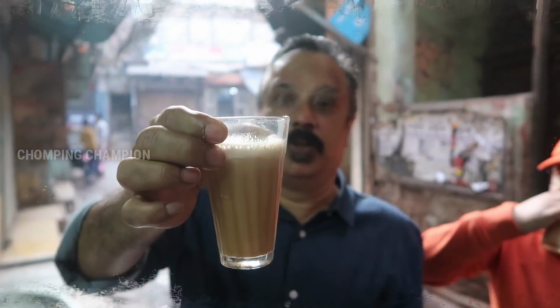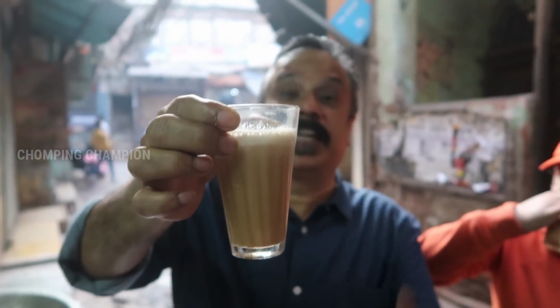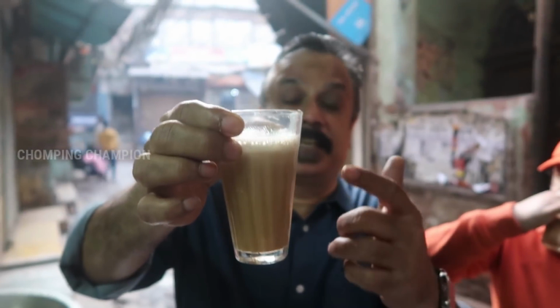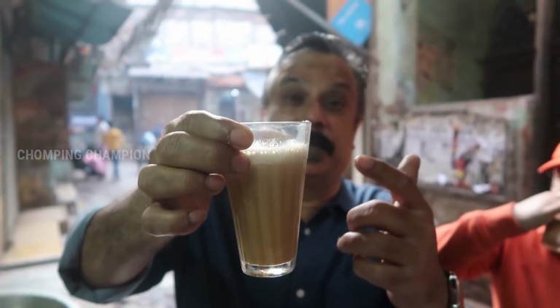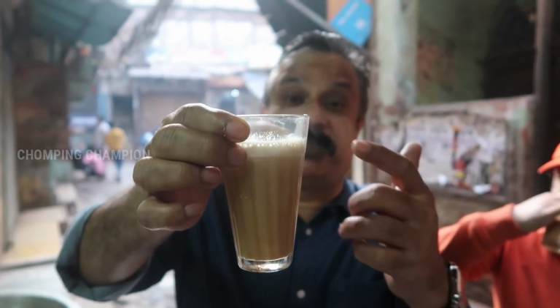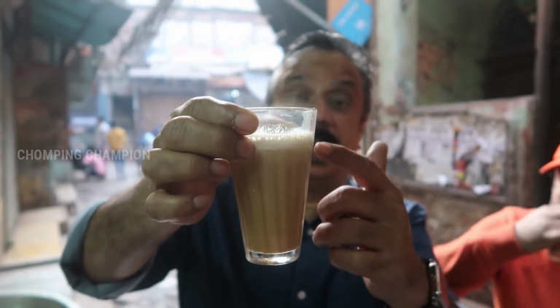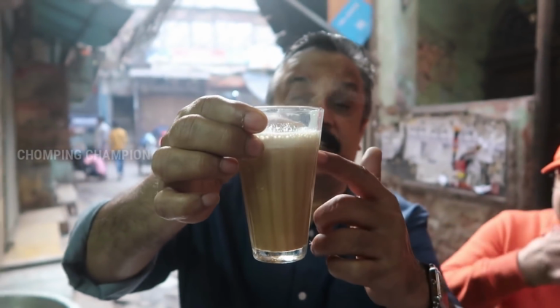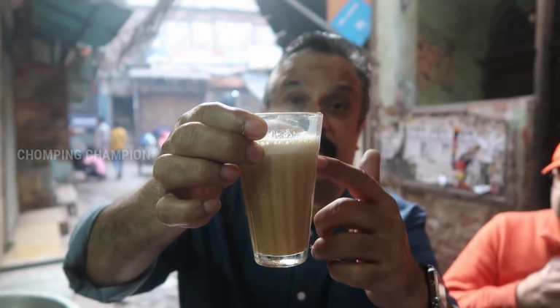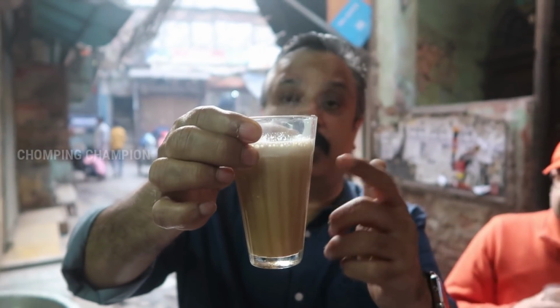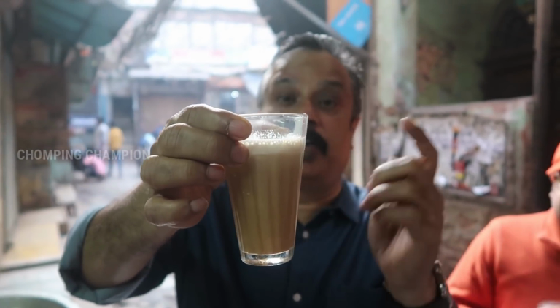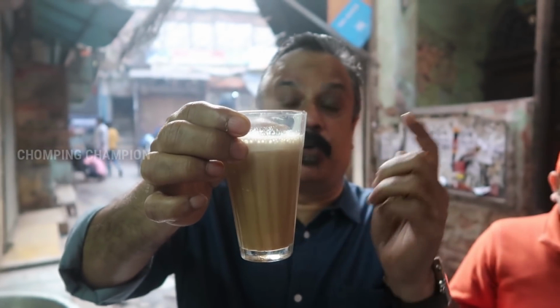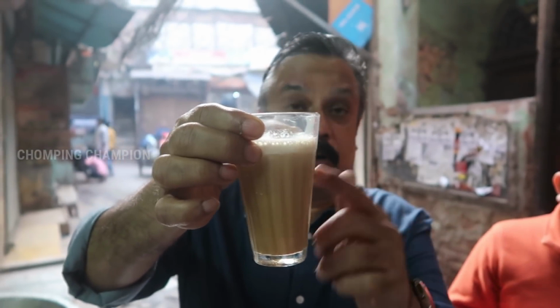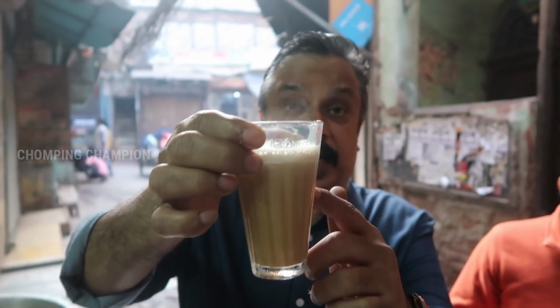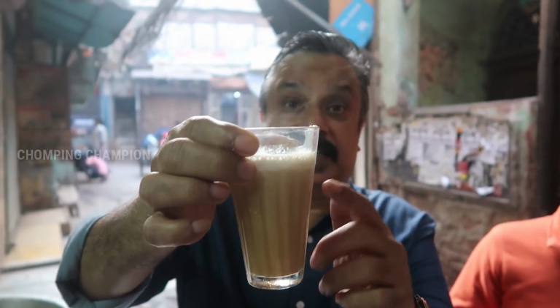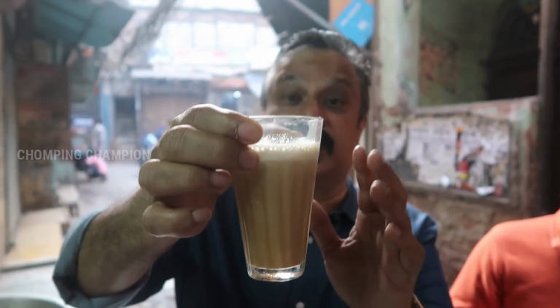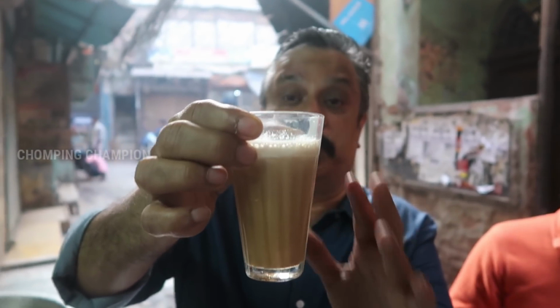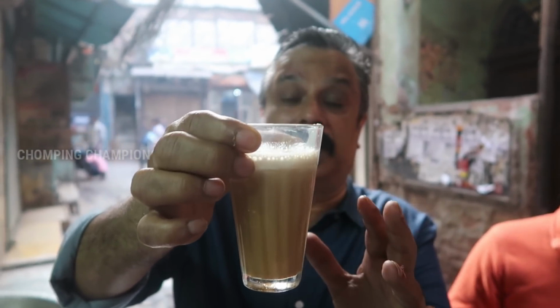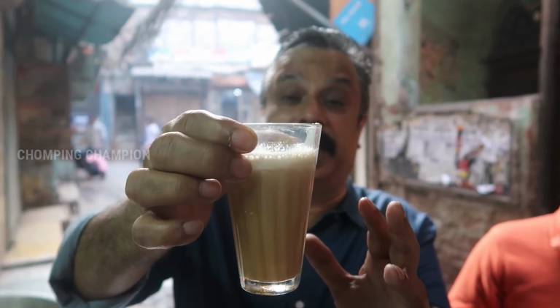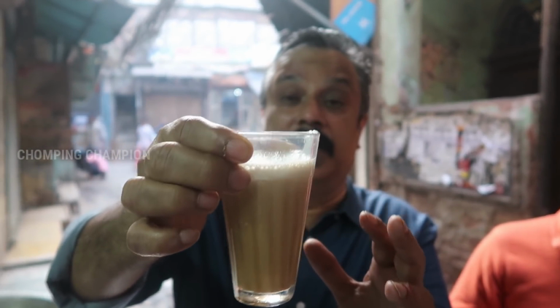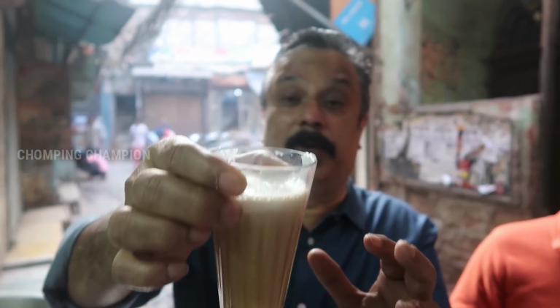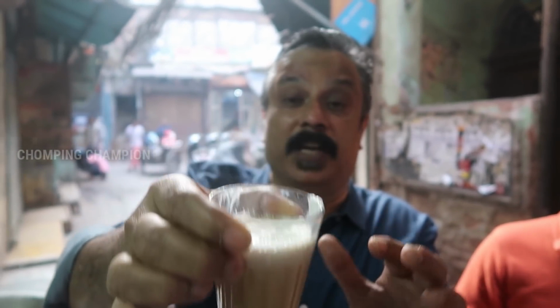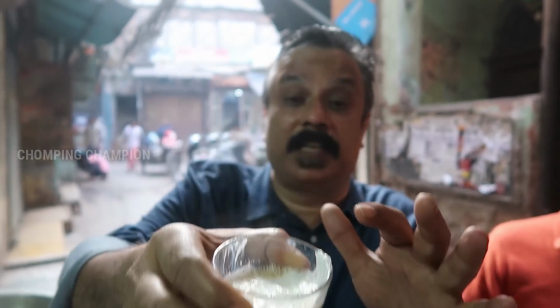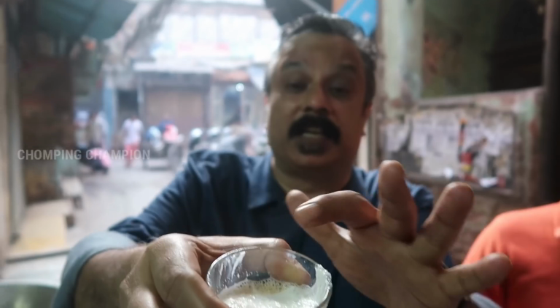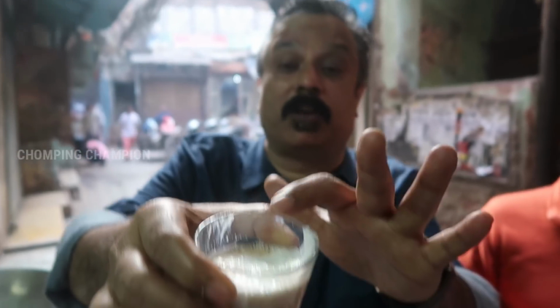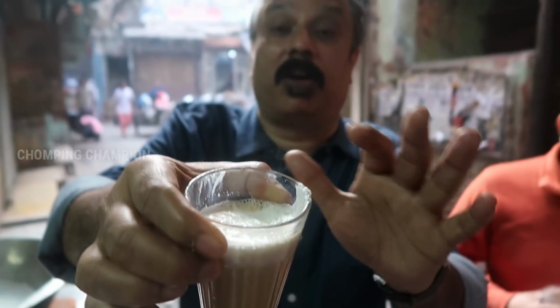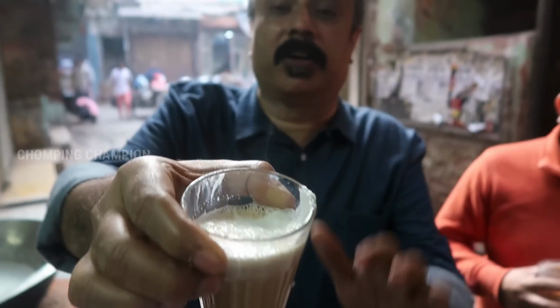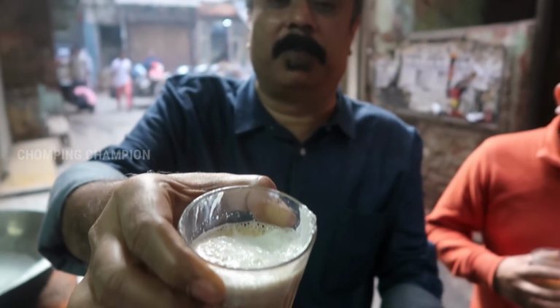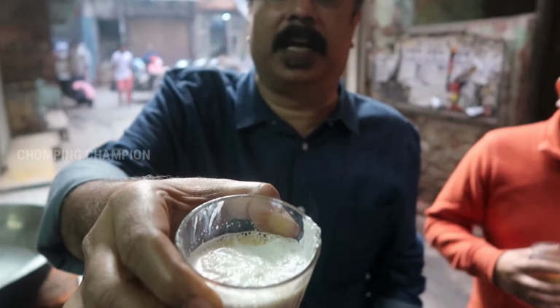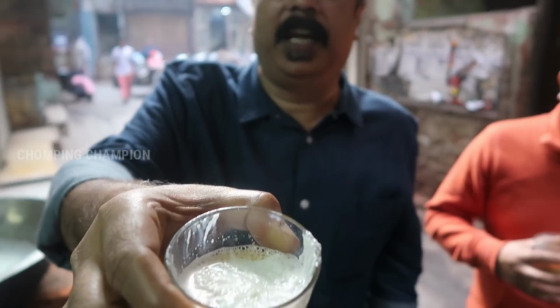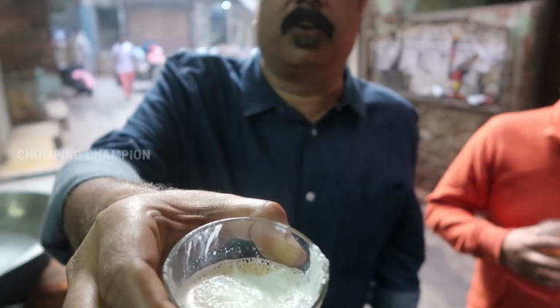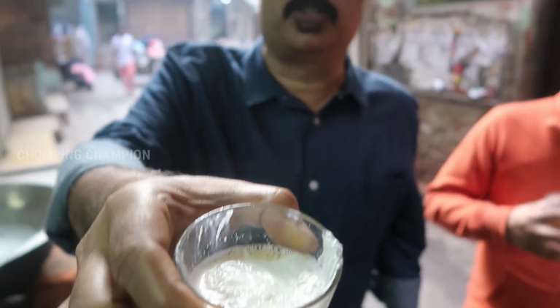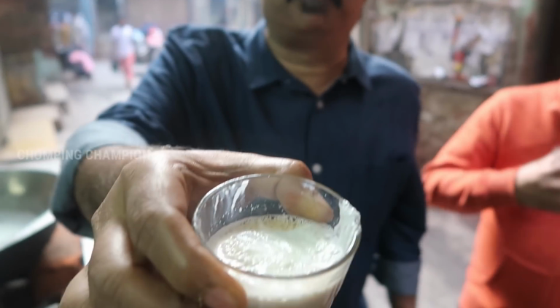You can see the famous tea of Old Delhi. This is milk tea, but you can see there is a lot of Malai on top.